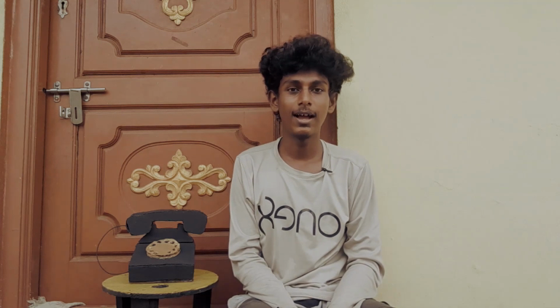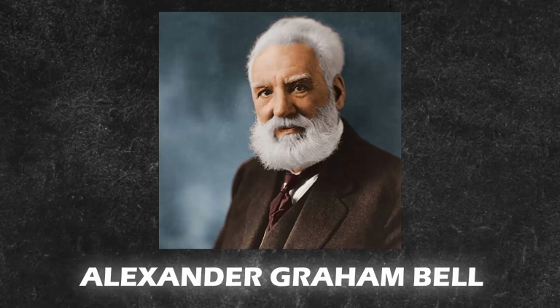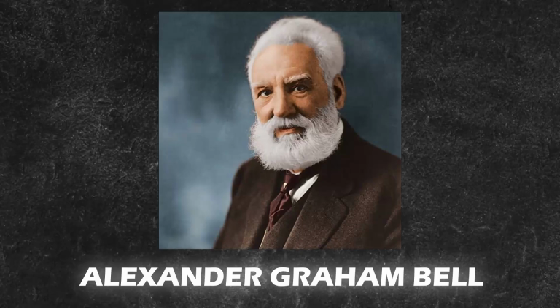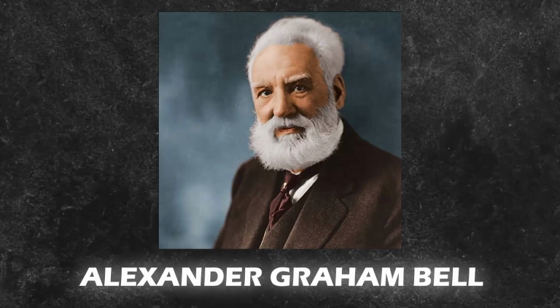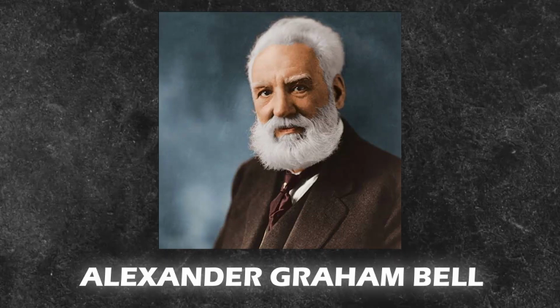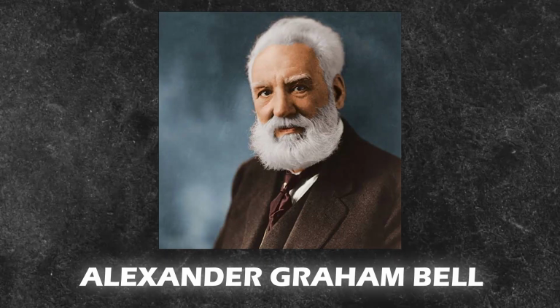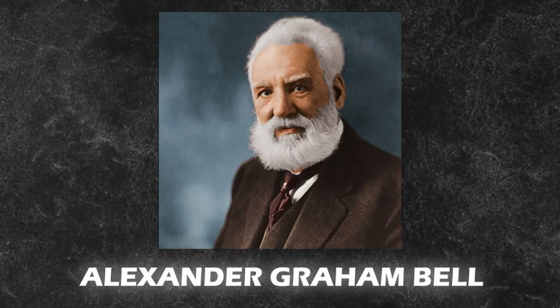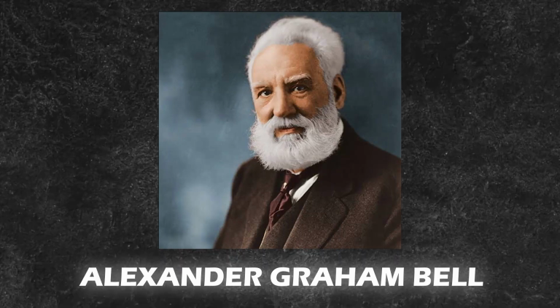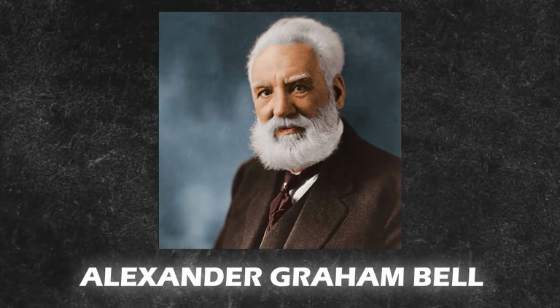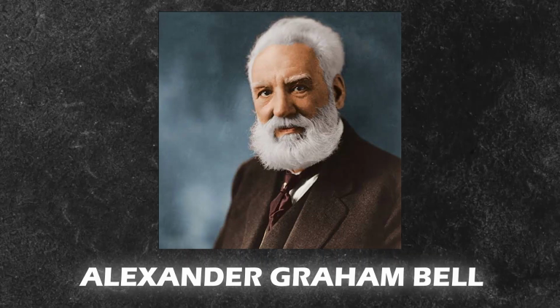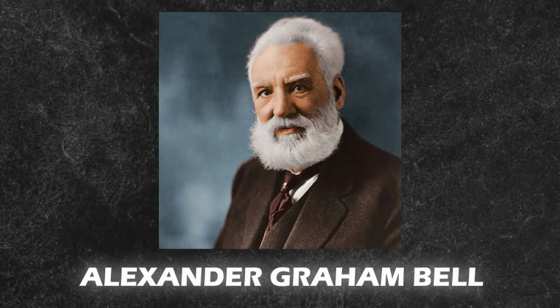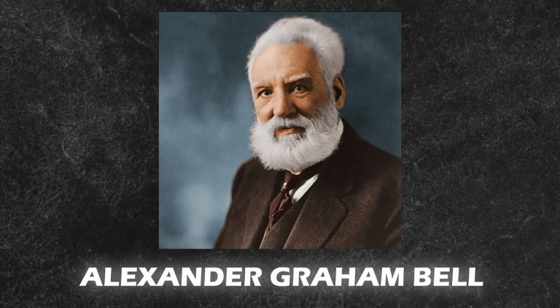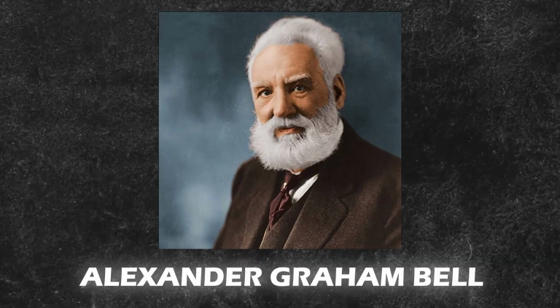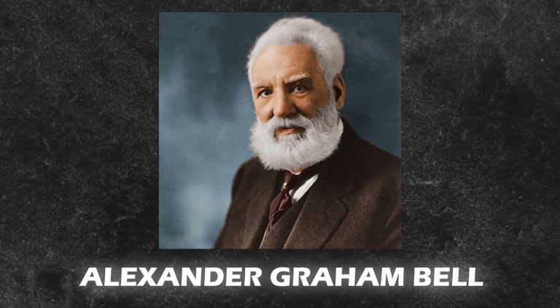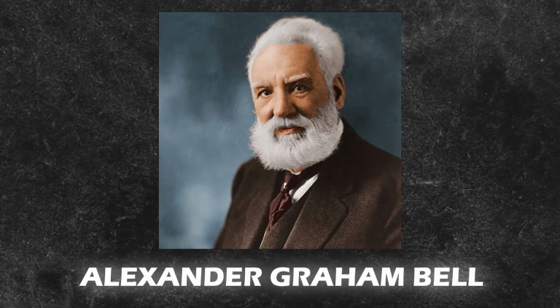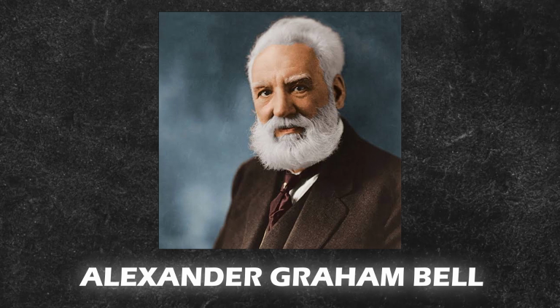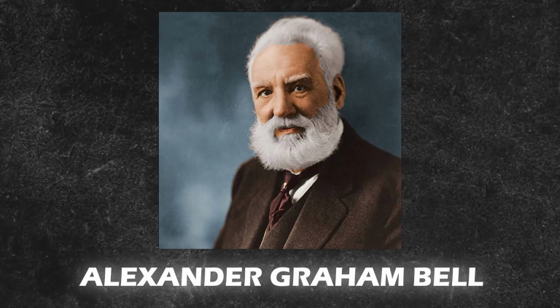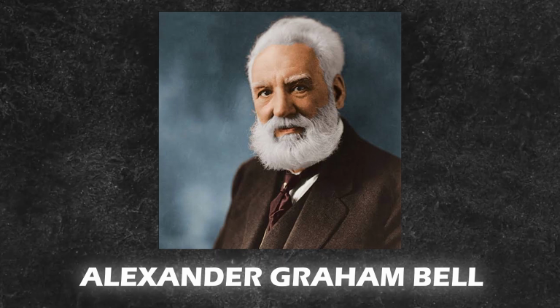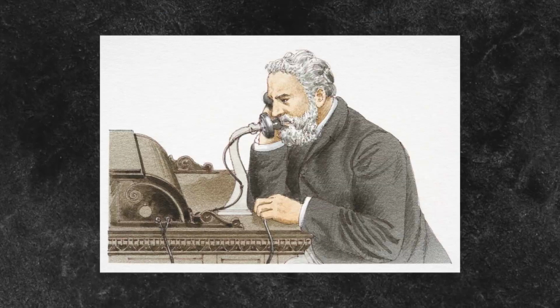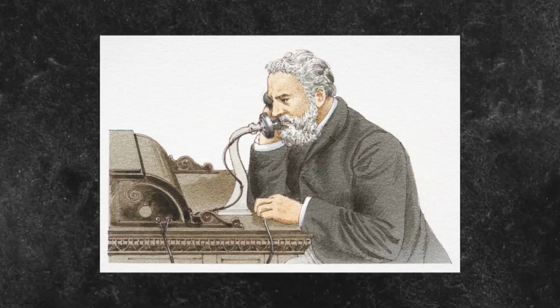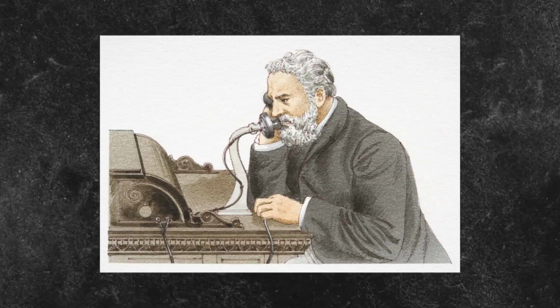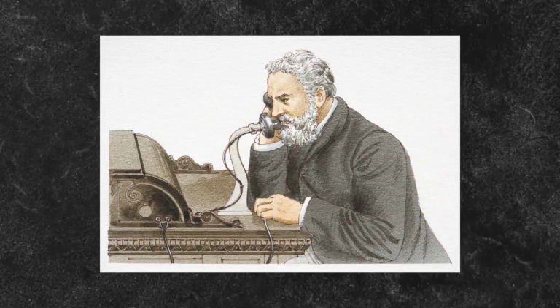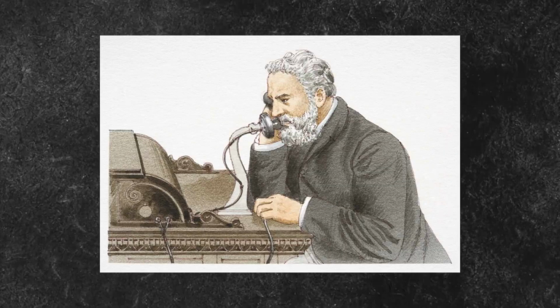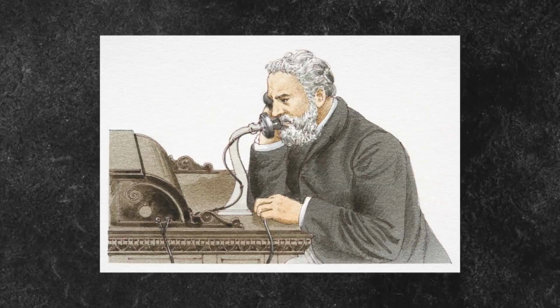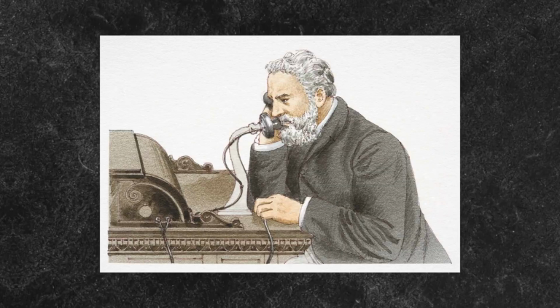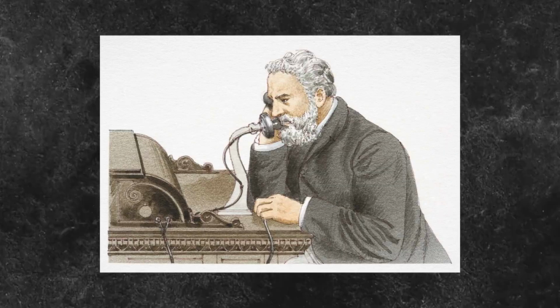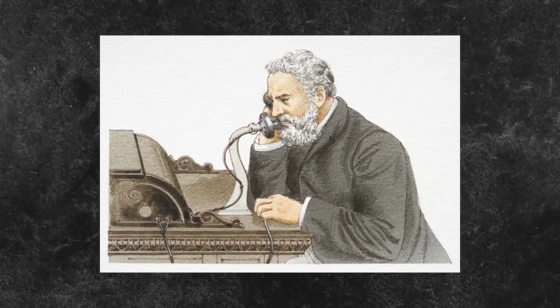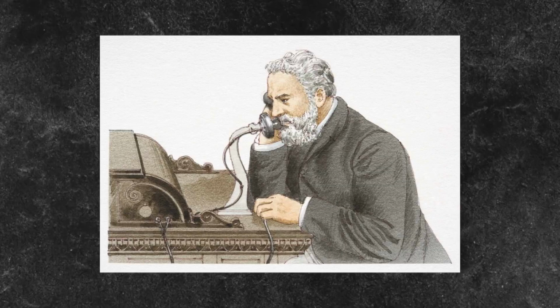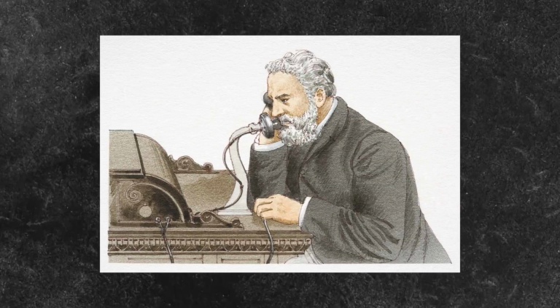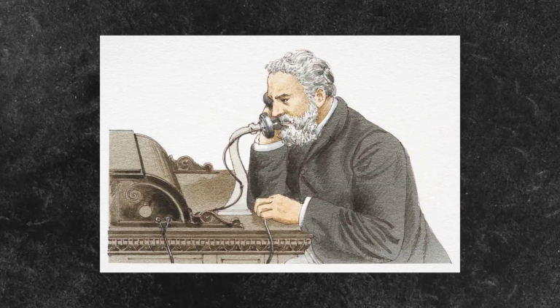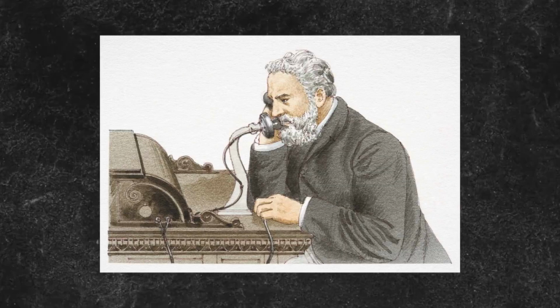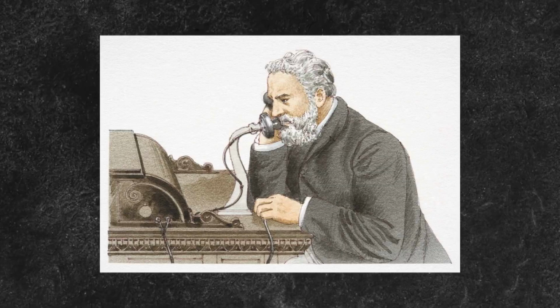Alexander Graham — one of the greatest inventions. He created the telephone with the impact of the customer.